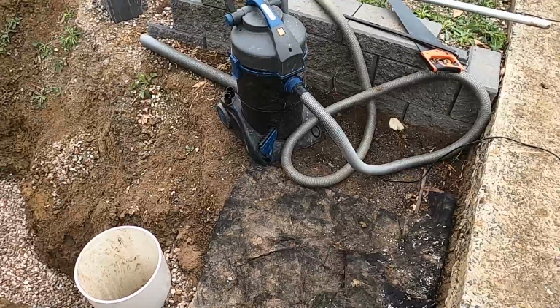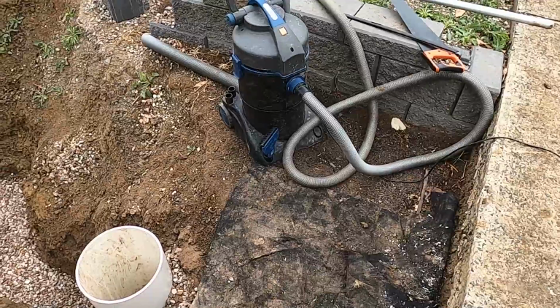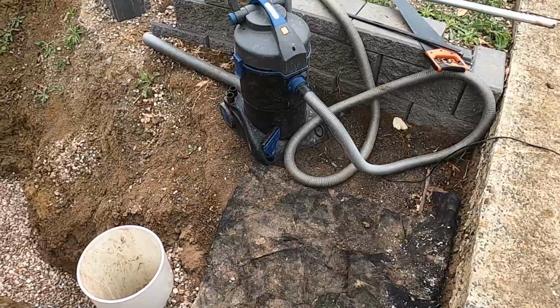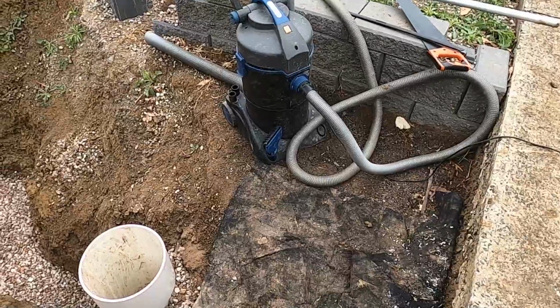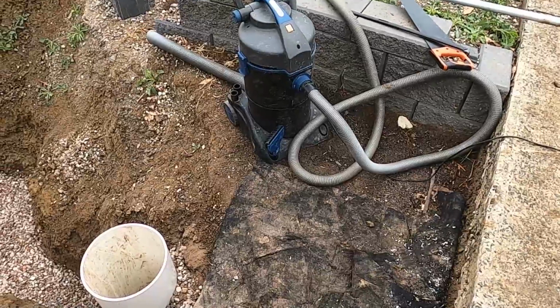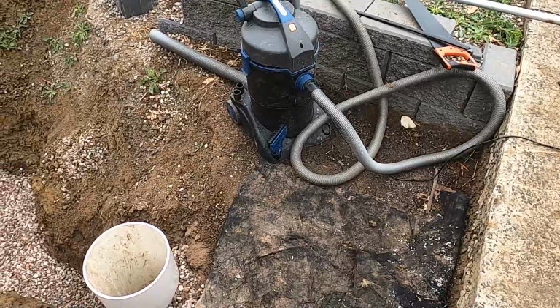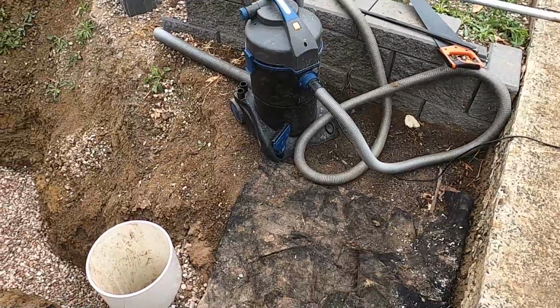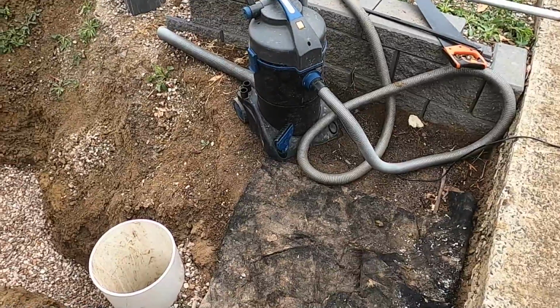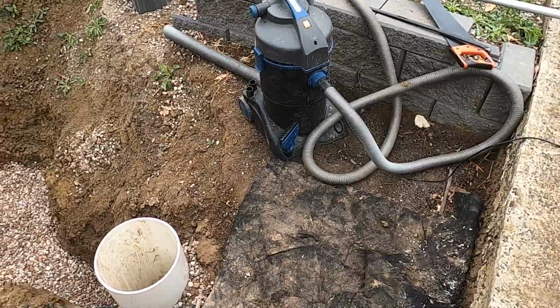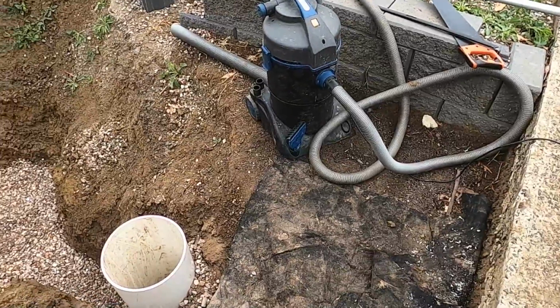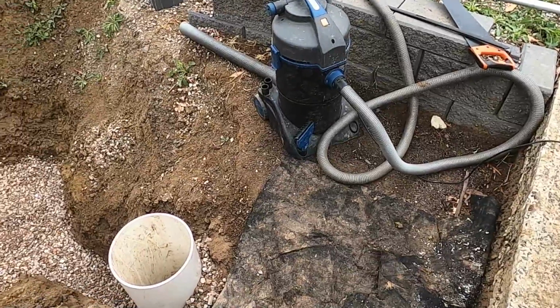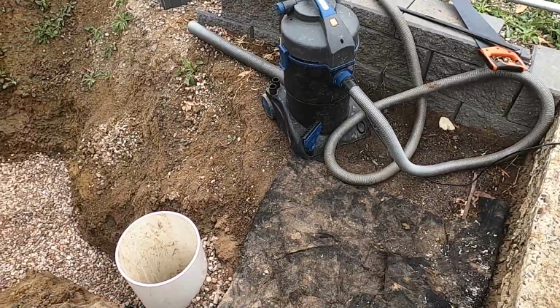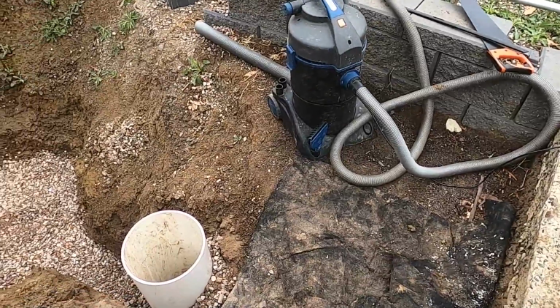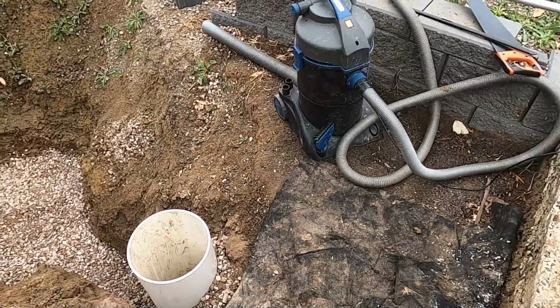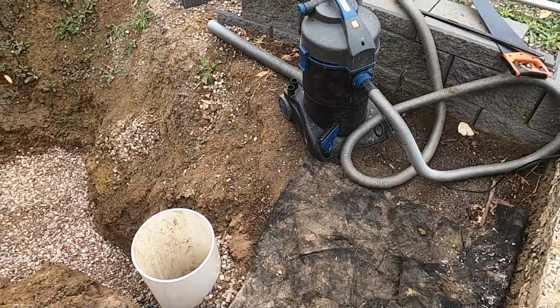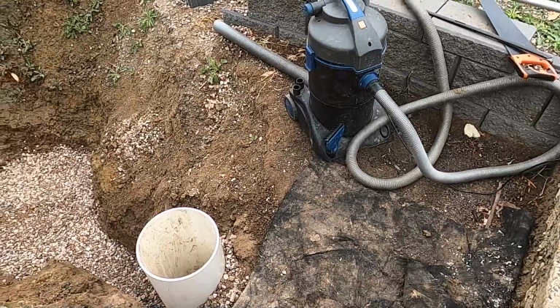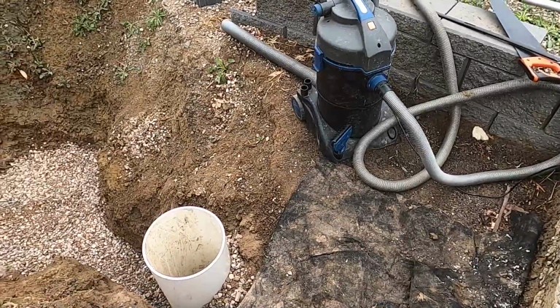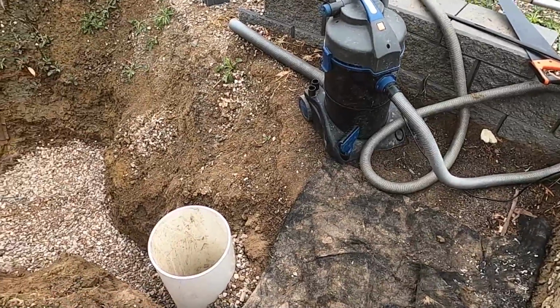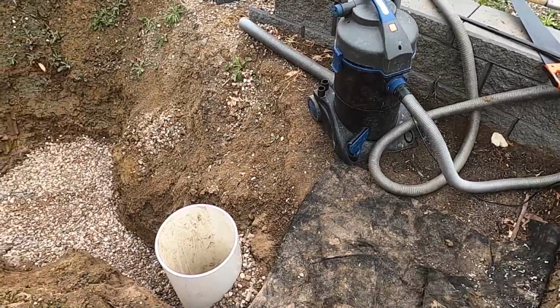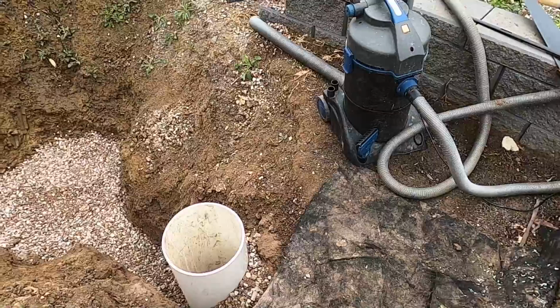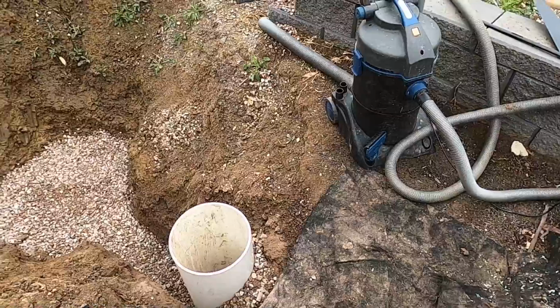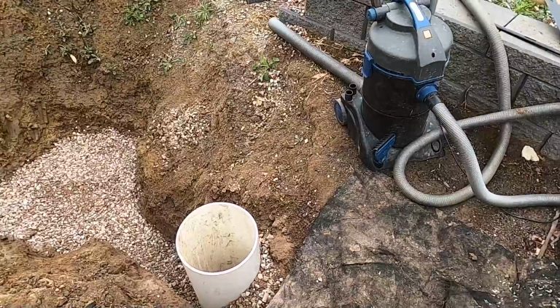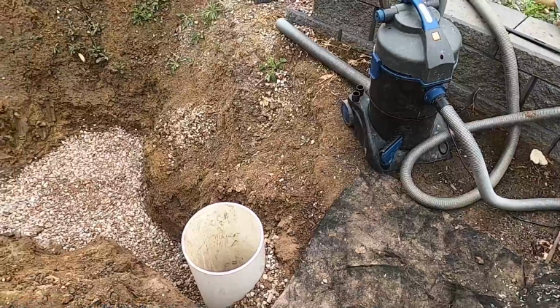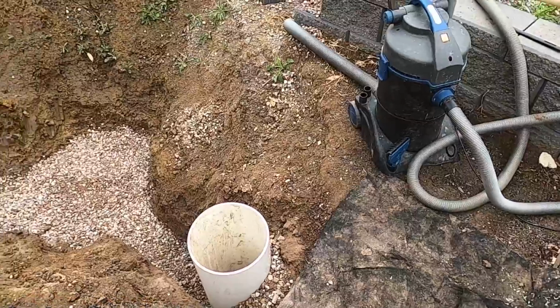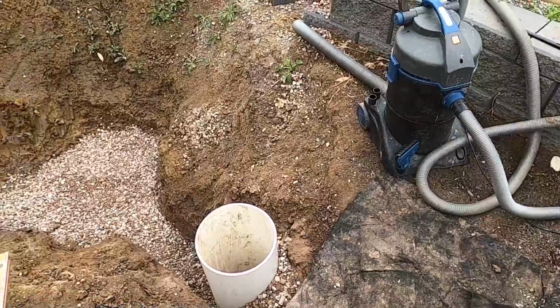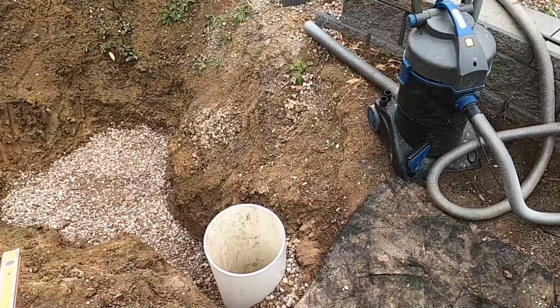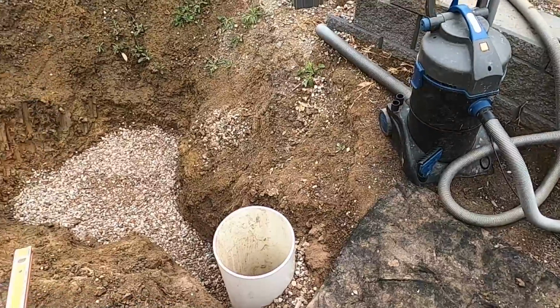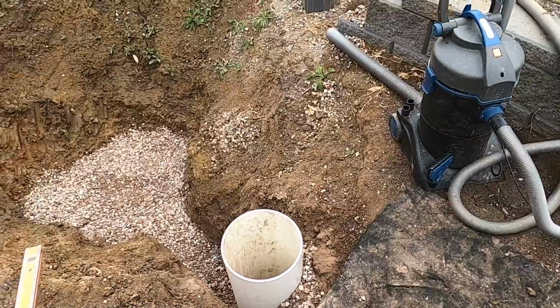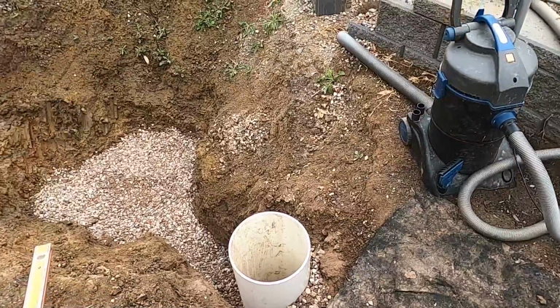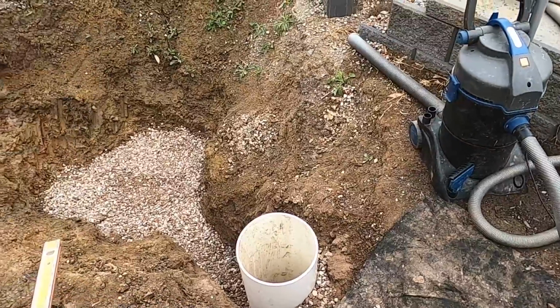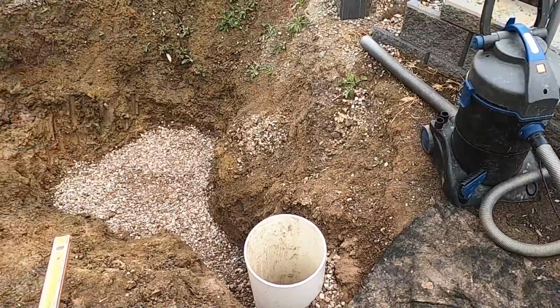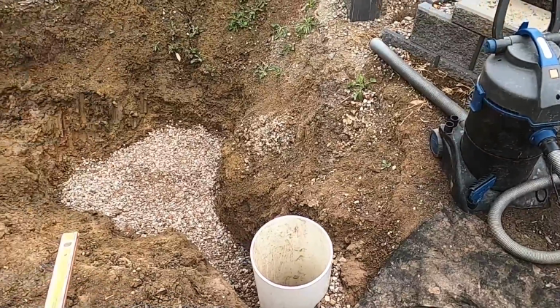After digging out the sludge at the bottom of the pond, we filled it with gravel so that we didn't sink down to the knees.